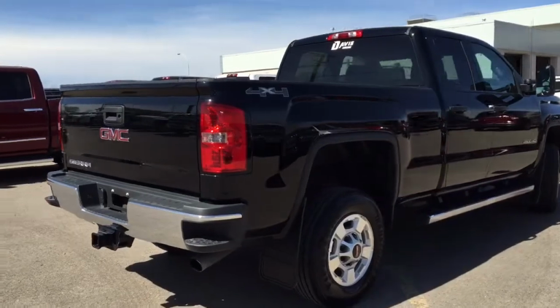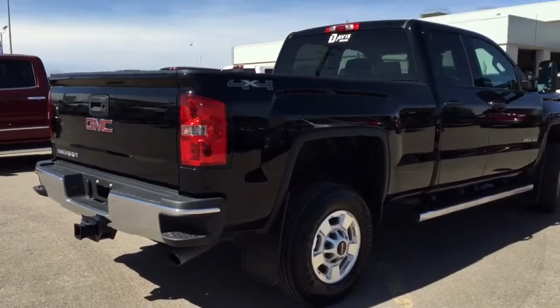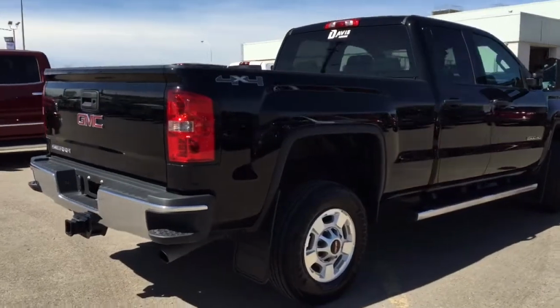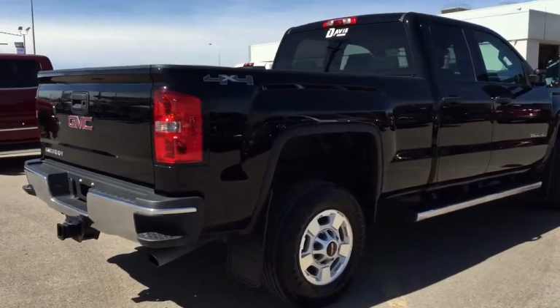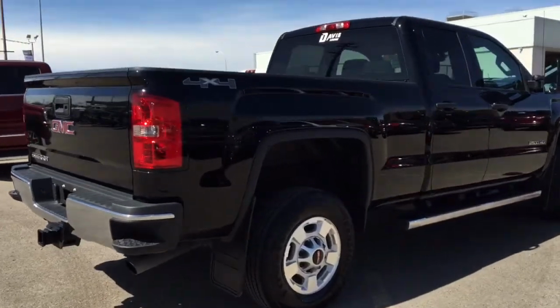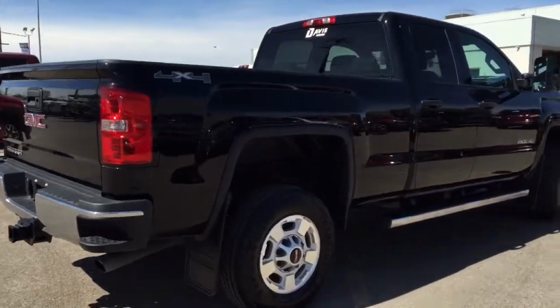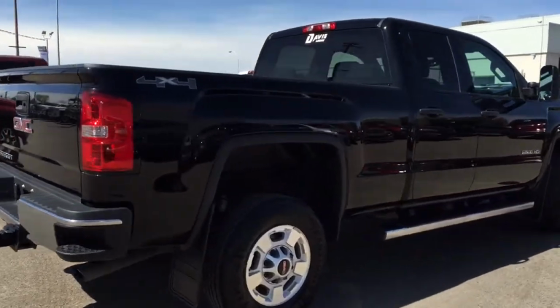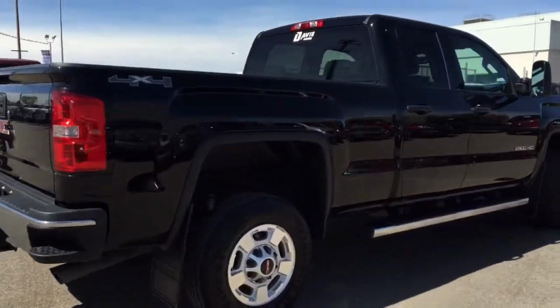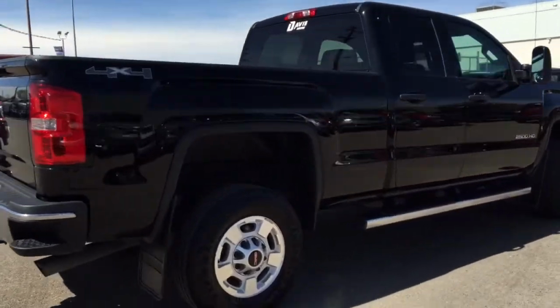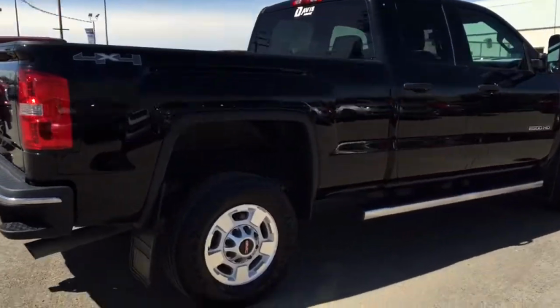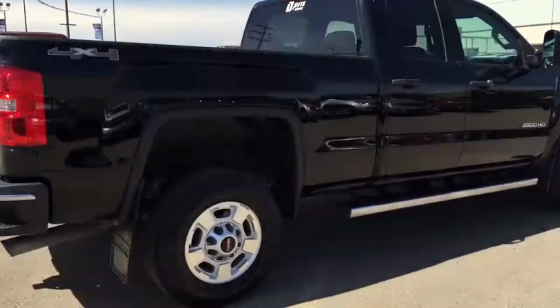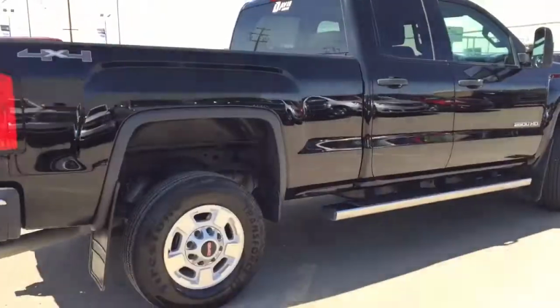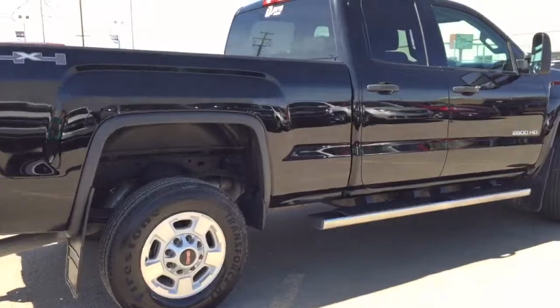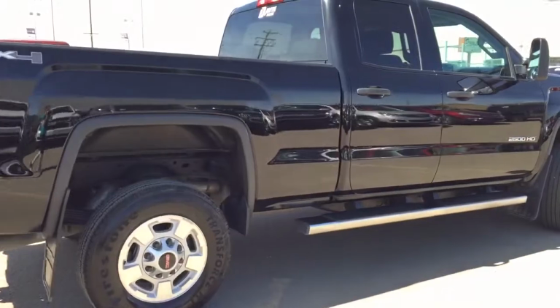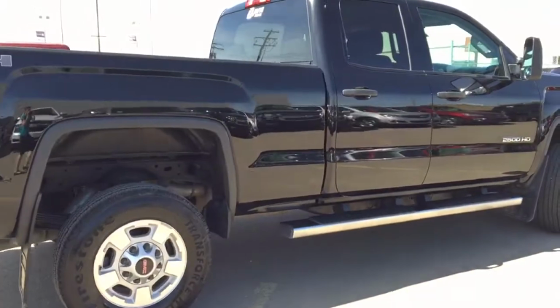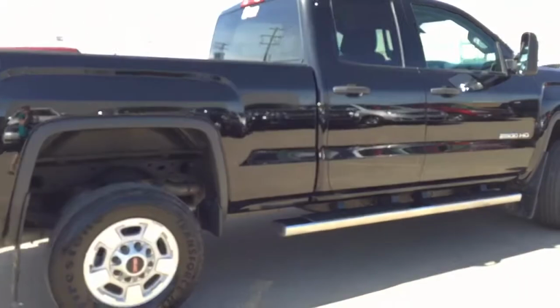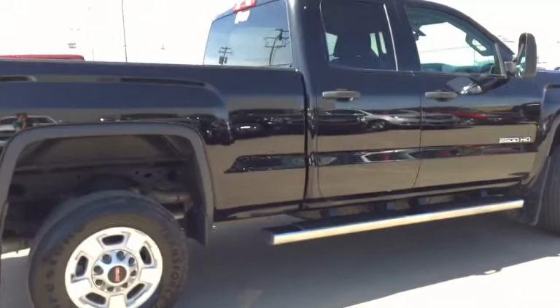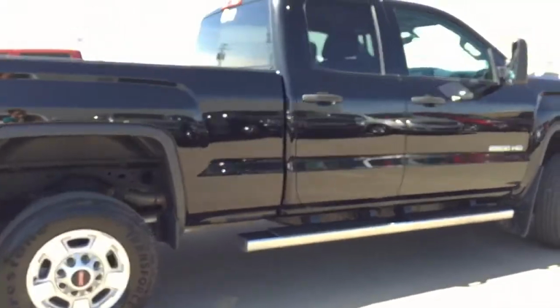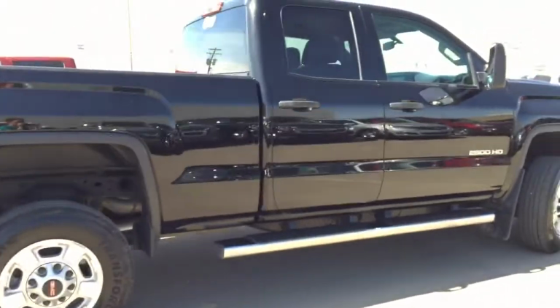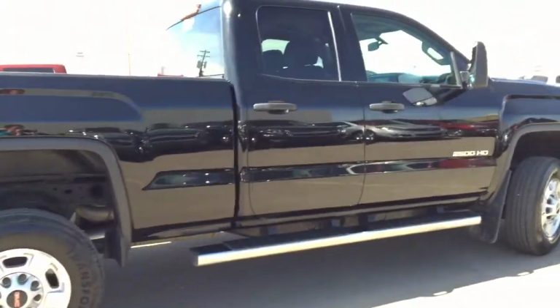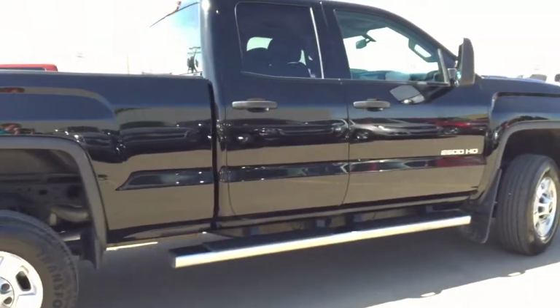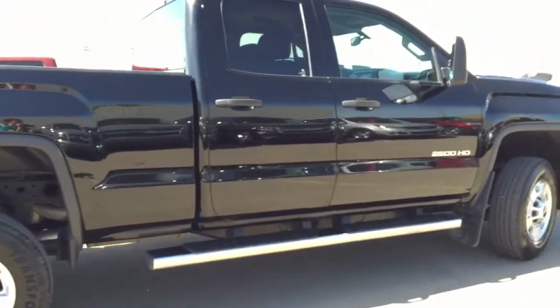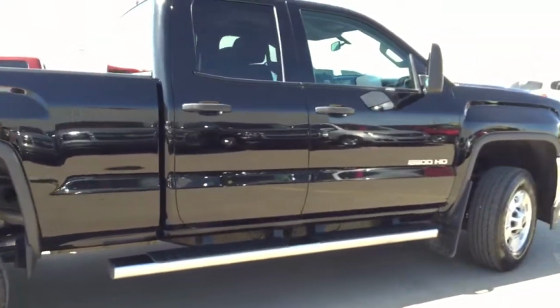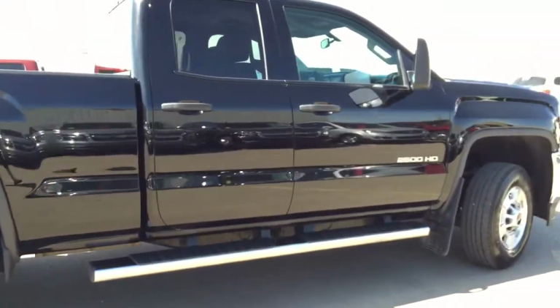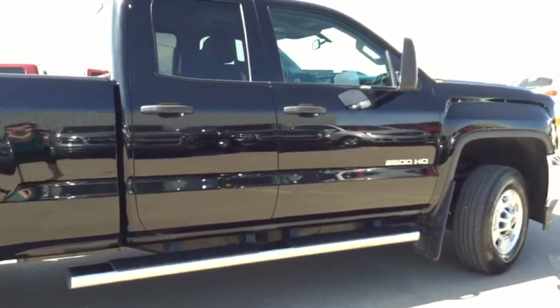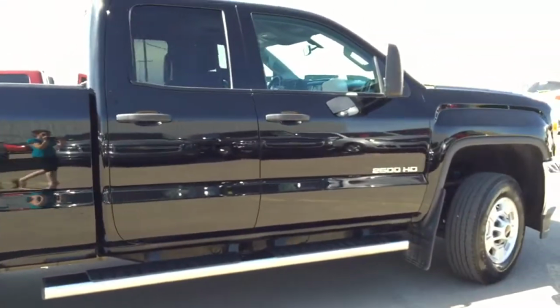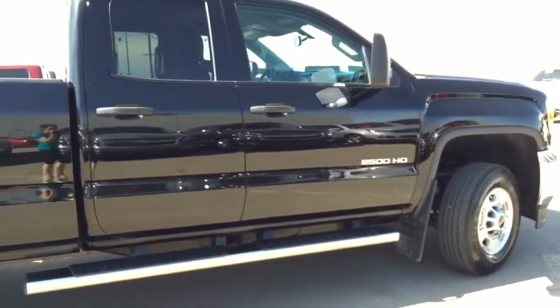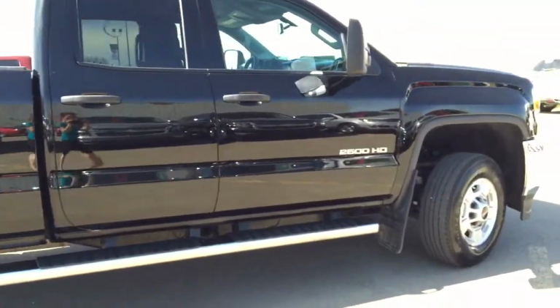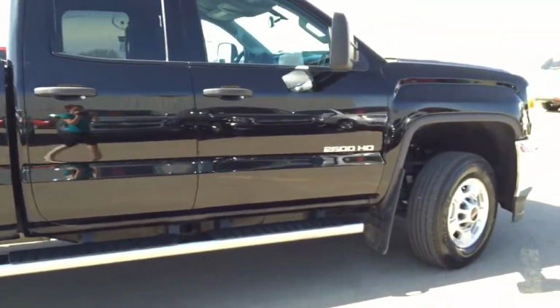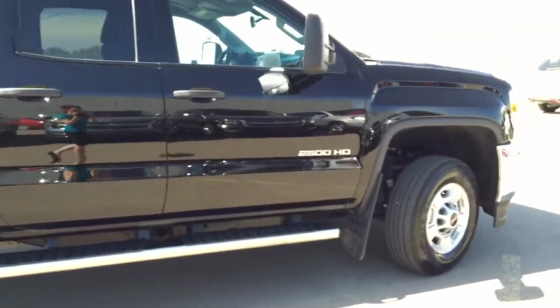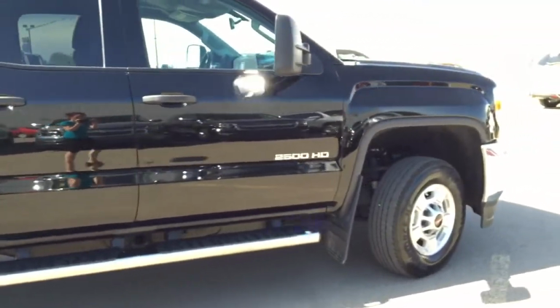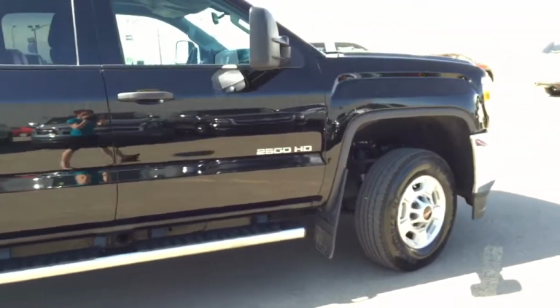This Sierra won't last long so hurry in or give us a call at Davis Chevrolet to book your test drive today.